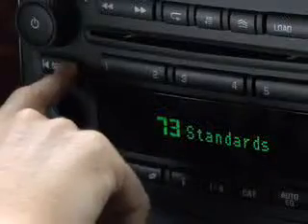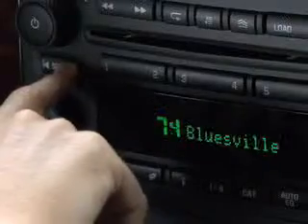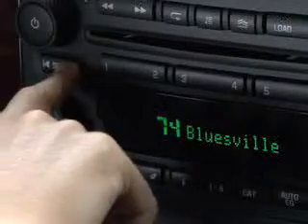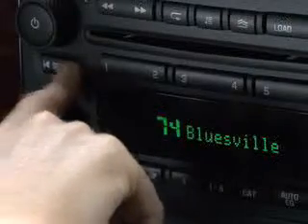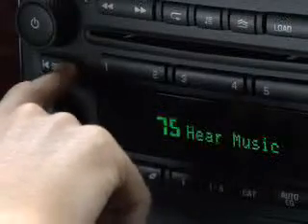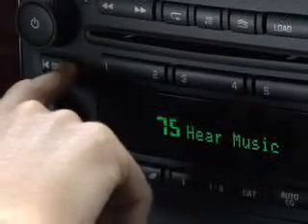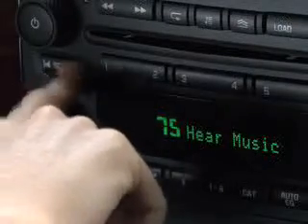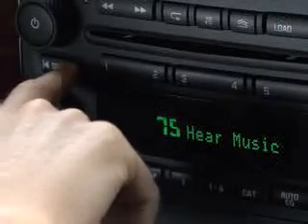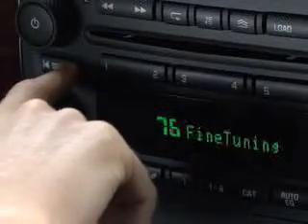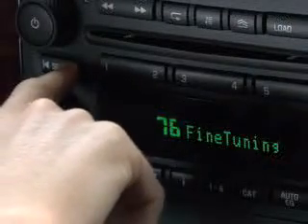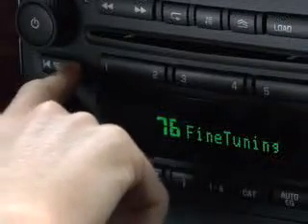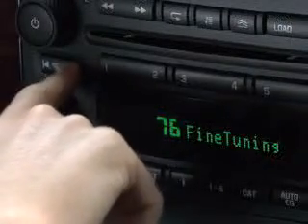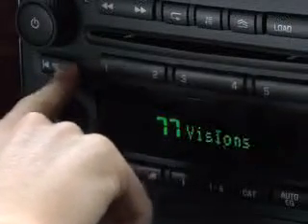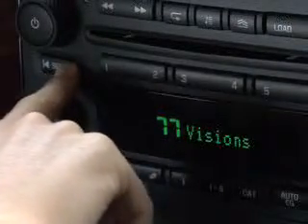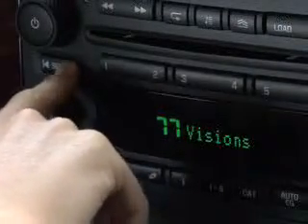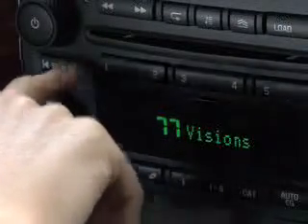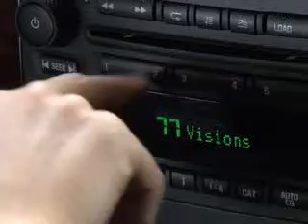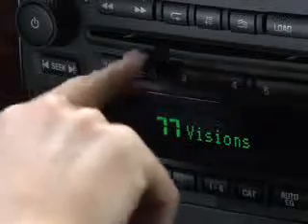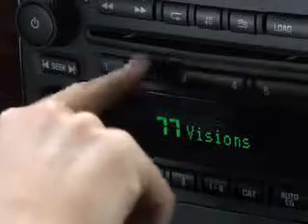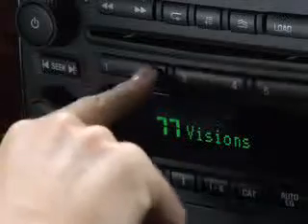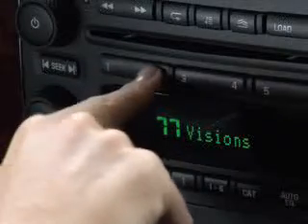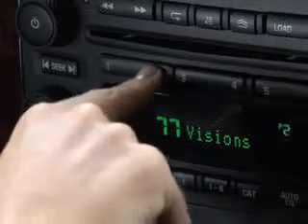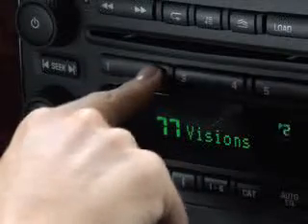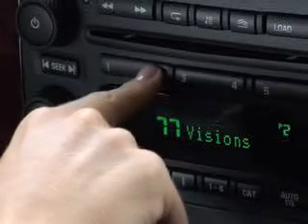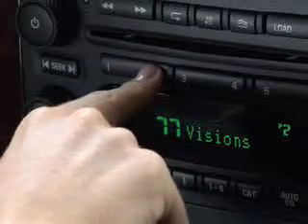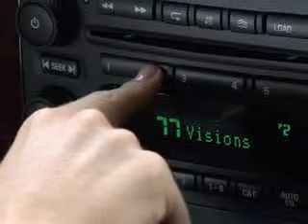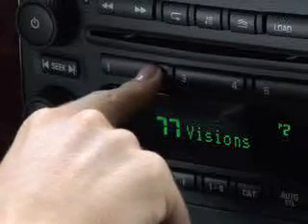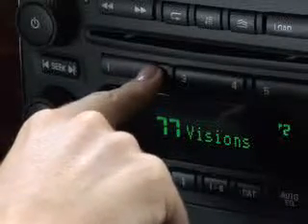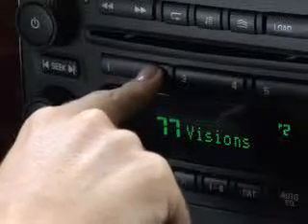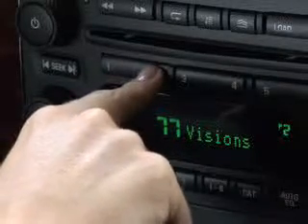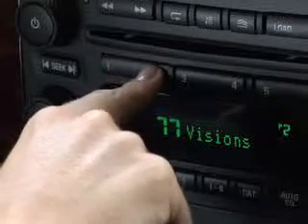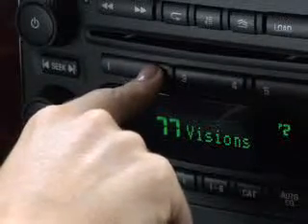Just find the station you want and then press and hold one of the six numbered buttons until you hear a beep.